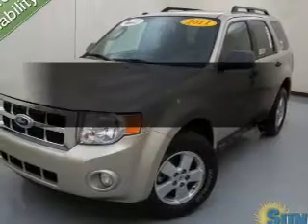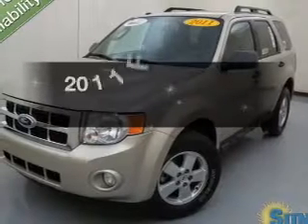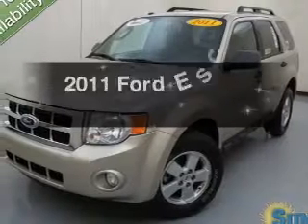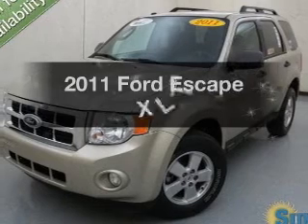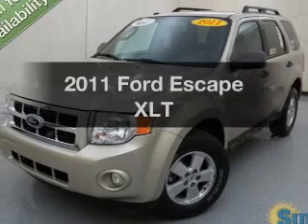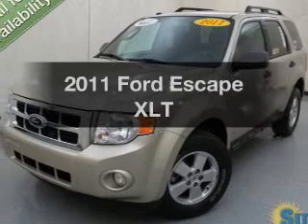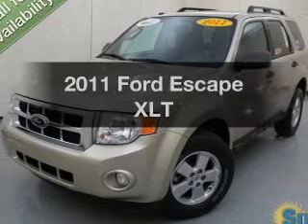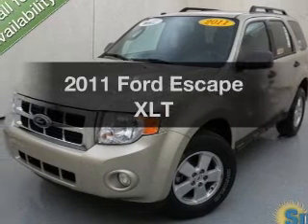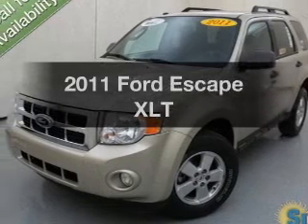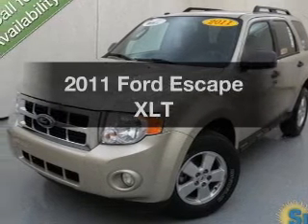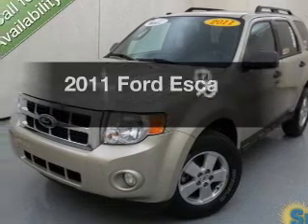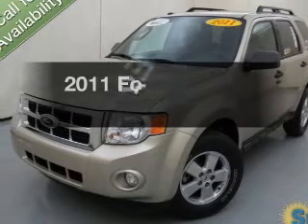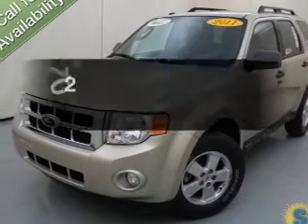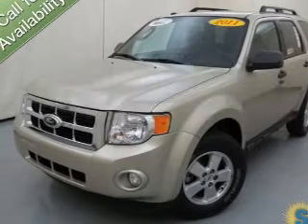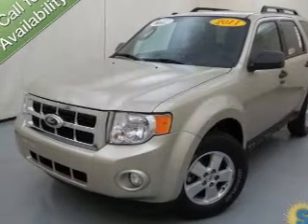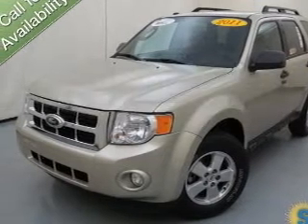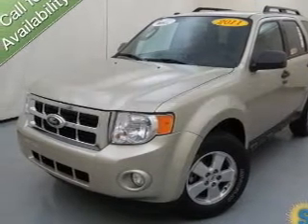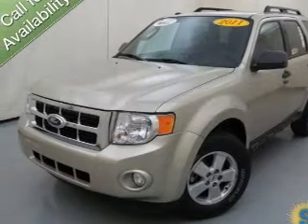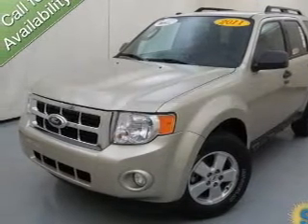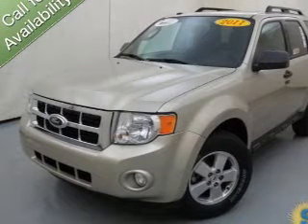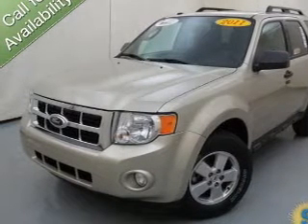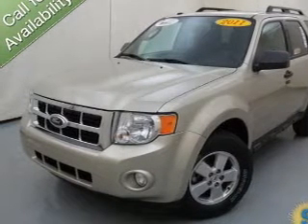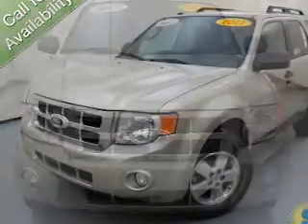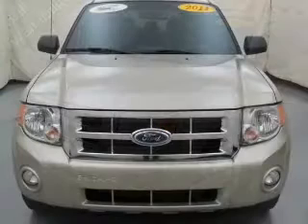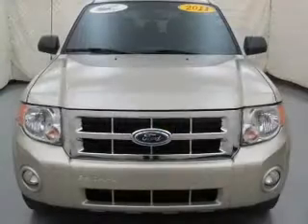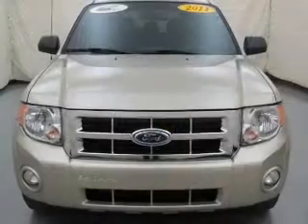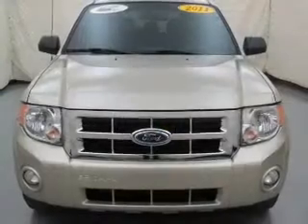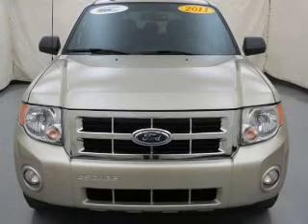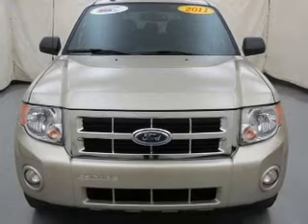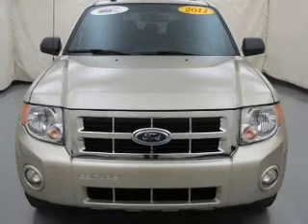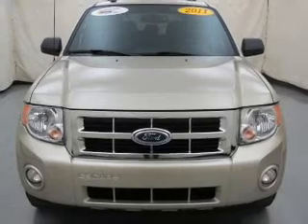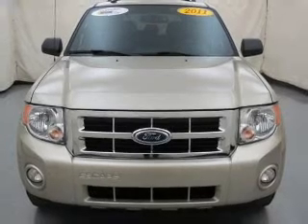Imagine yourself in this 2011 Ford Escape. If you're looking for a first-rate auto, this one could be yours today.